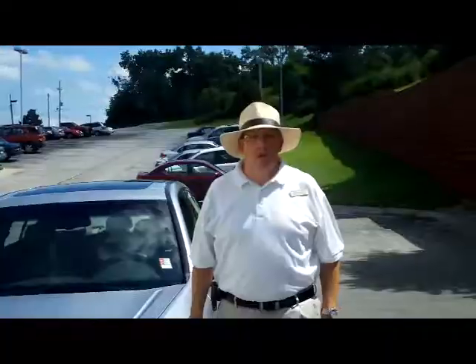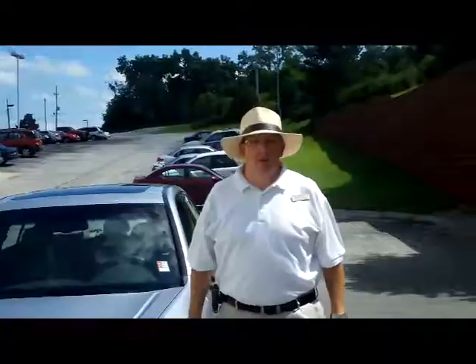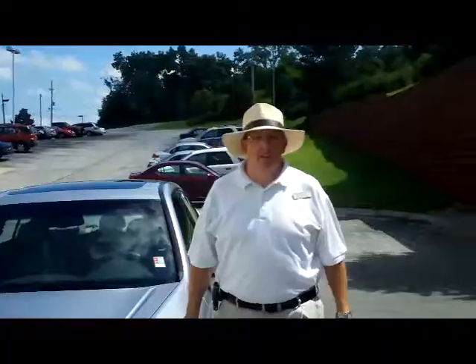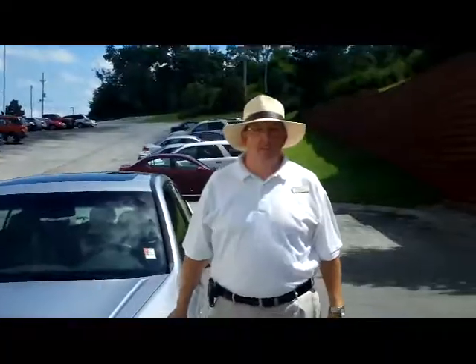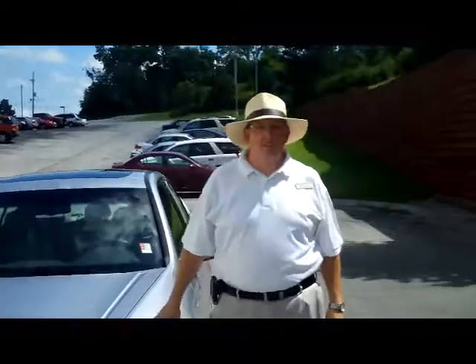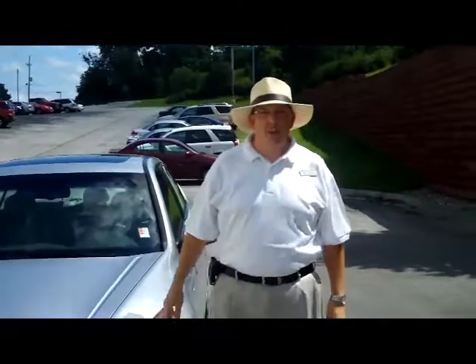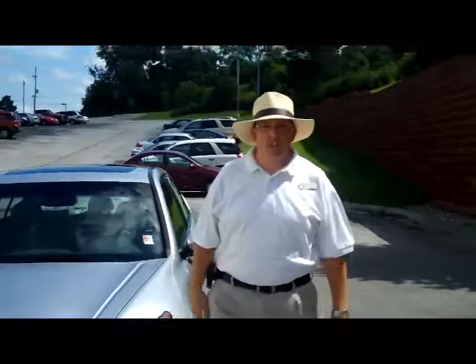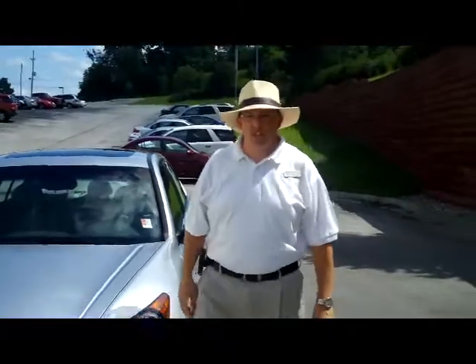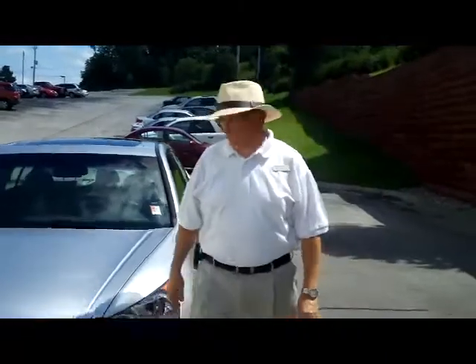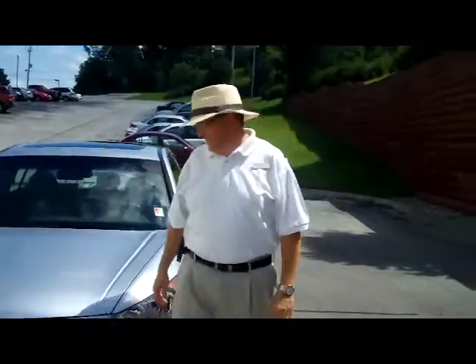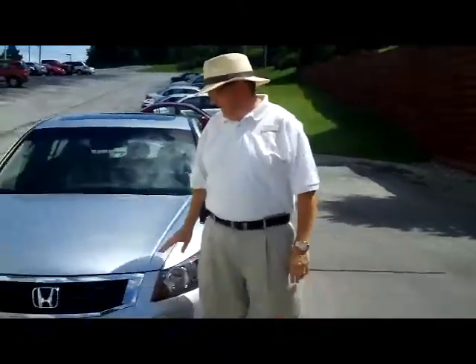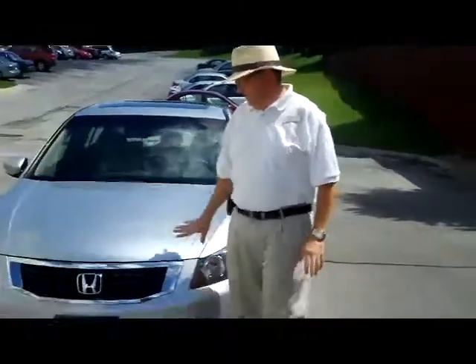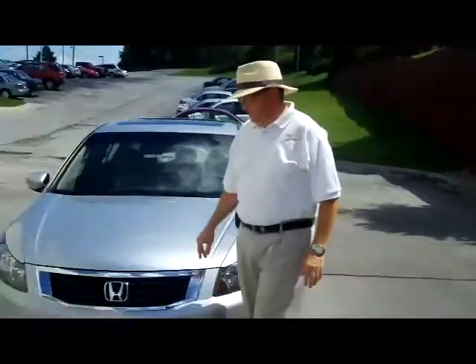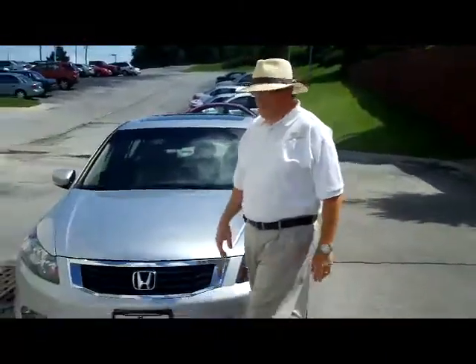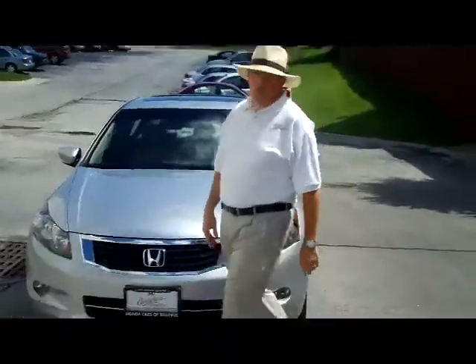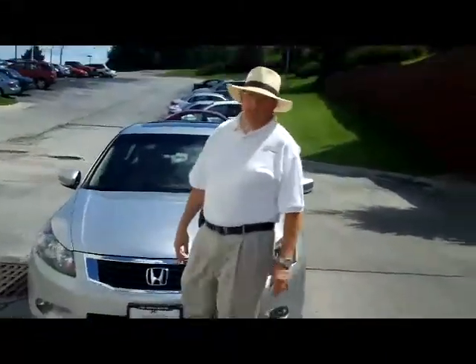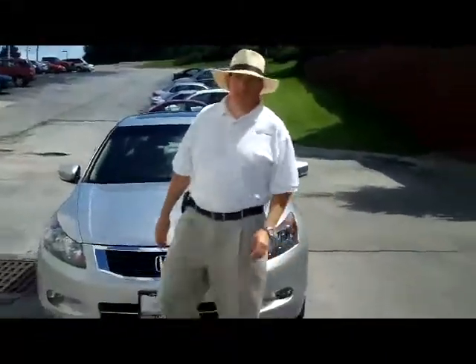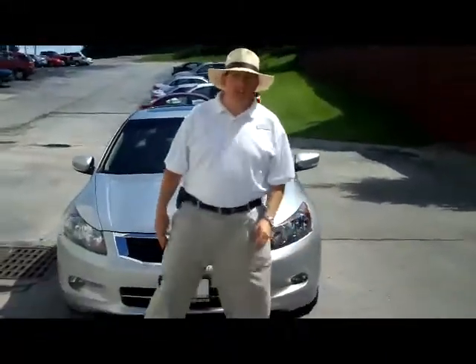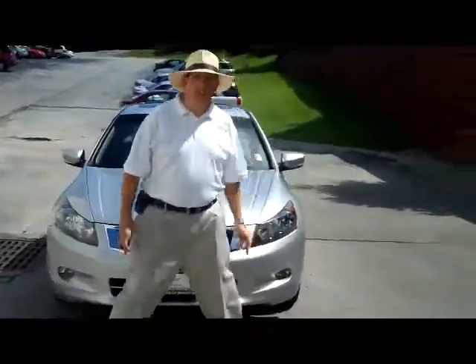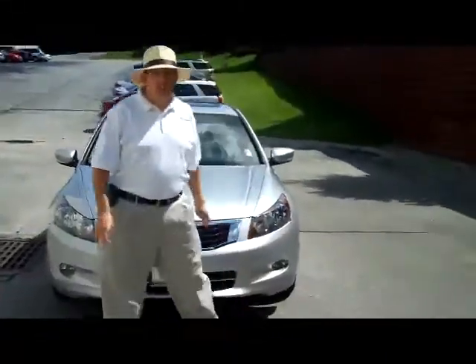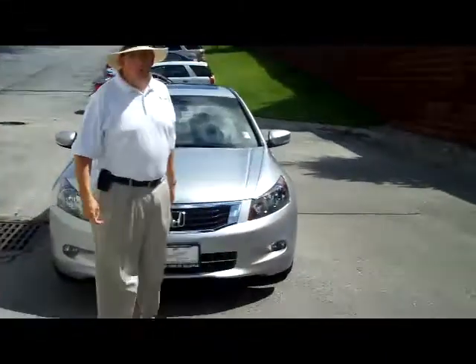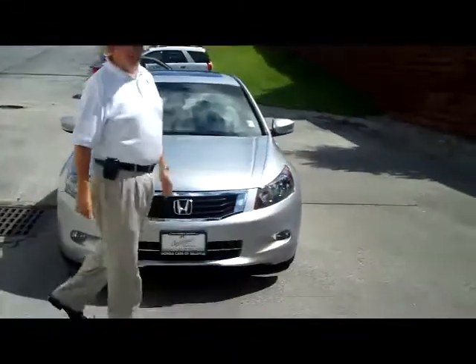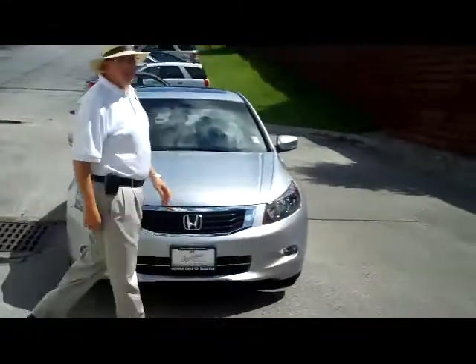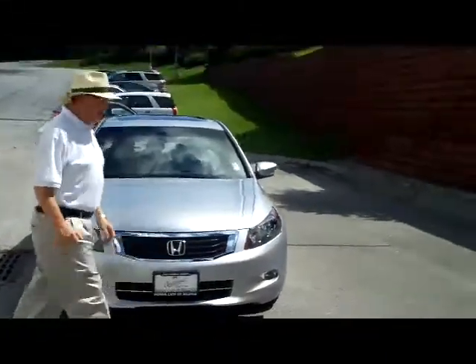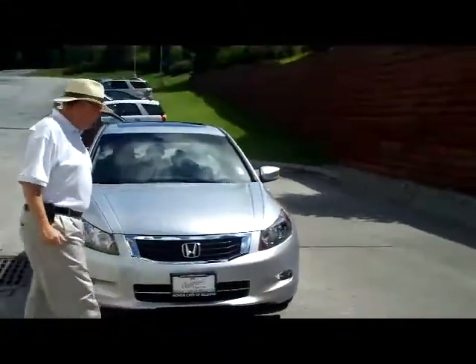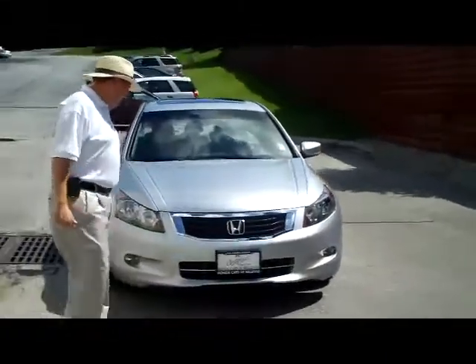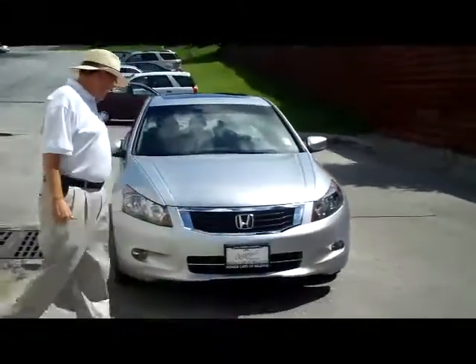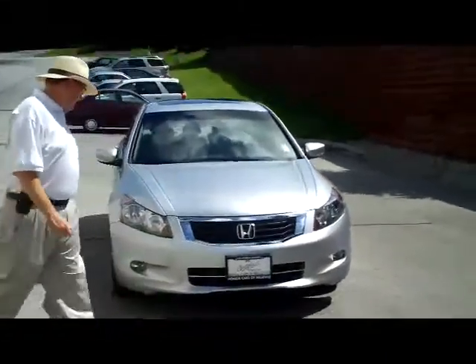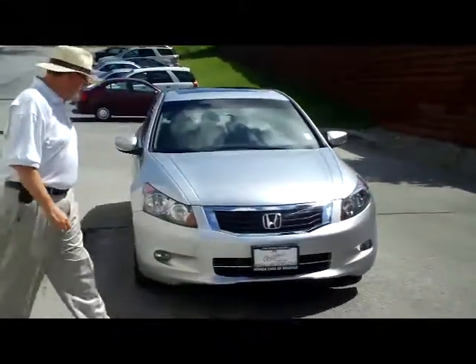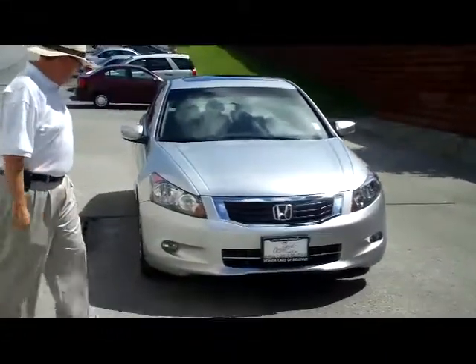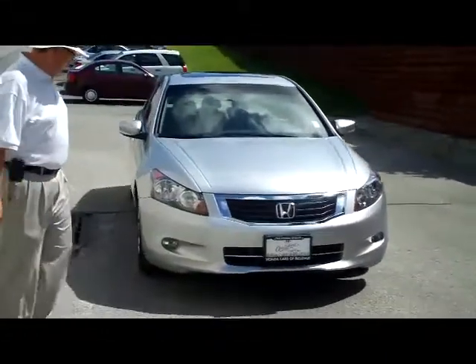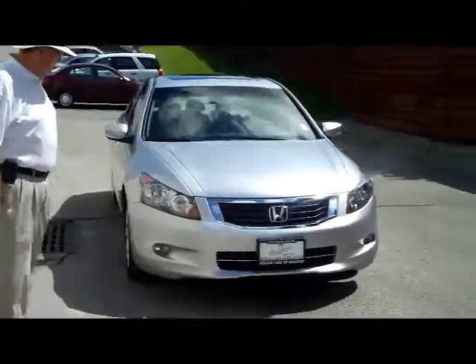Brian Kelly here for the Honda Giant, here to show you this 2008 Accord EX V6 Navigation.